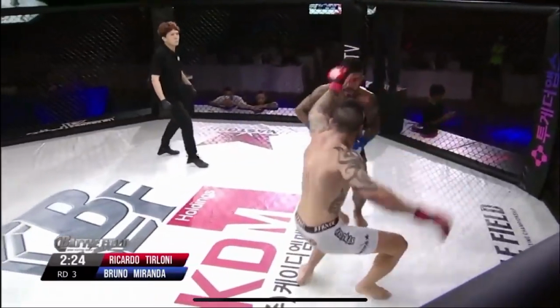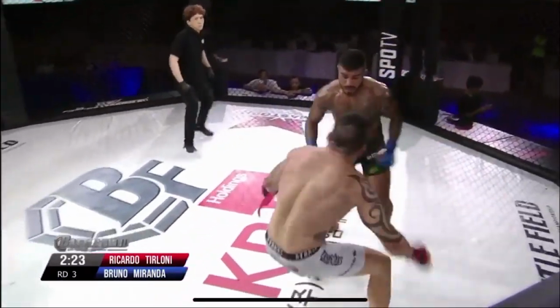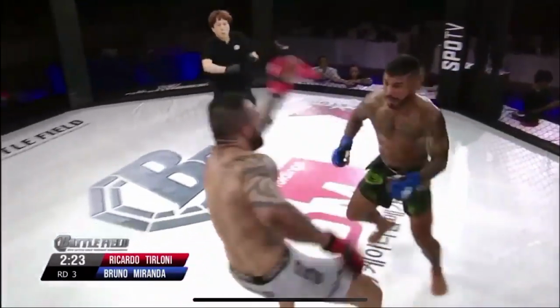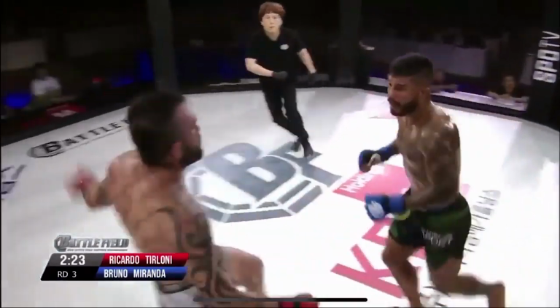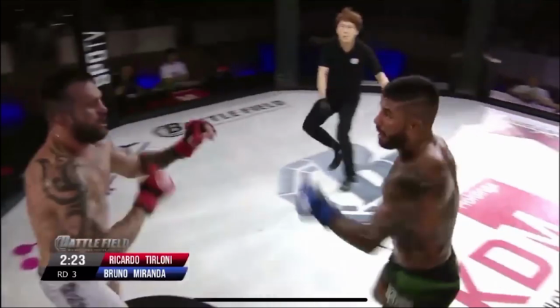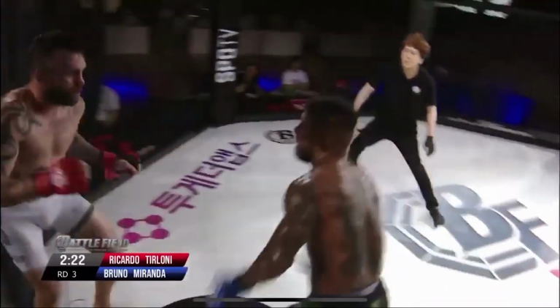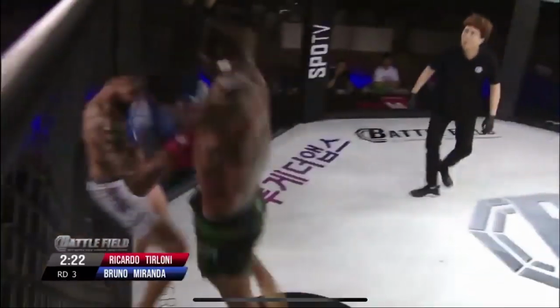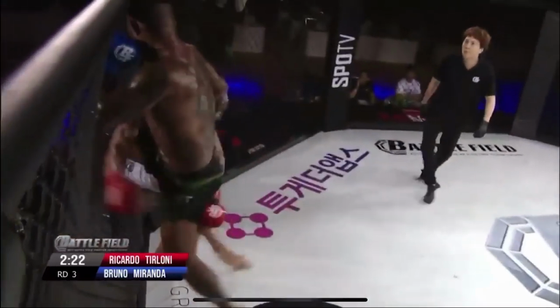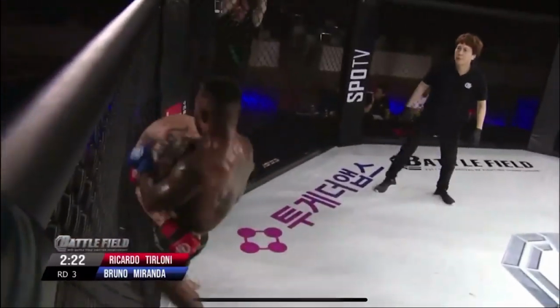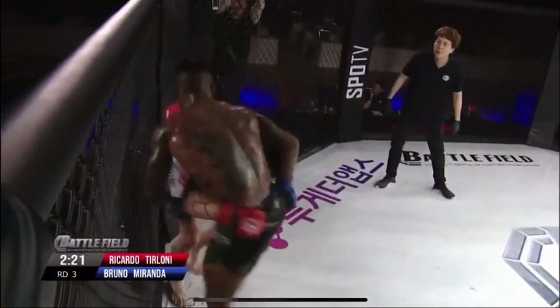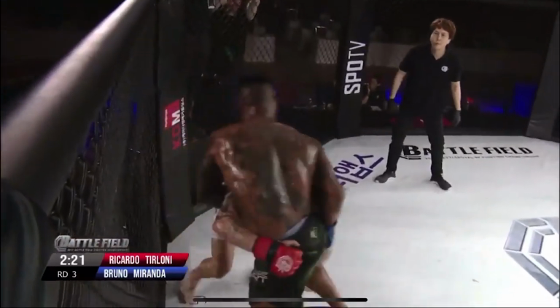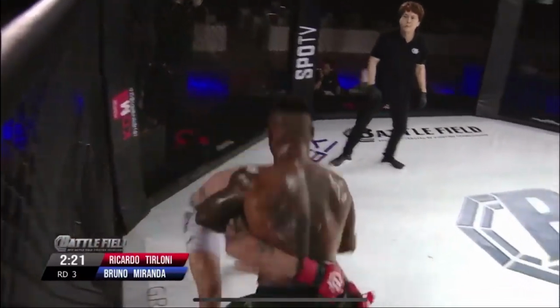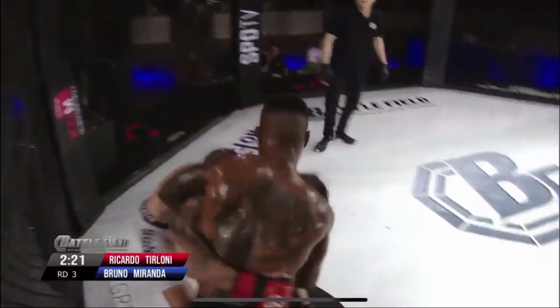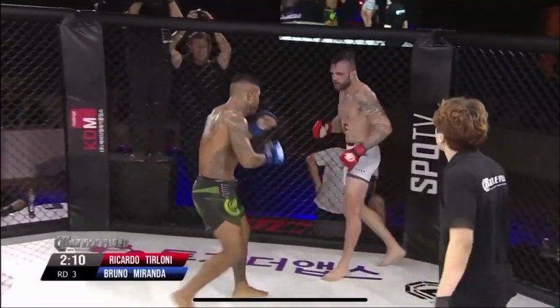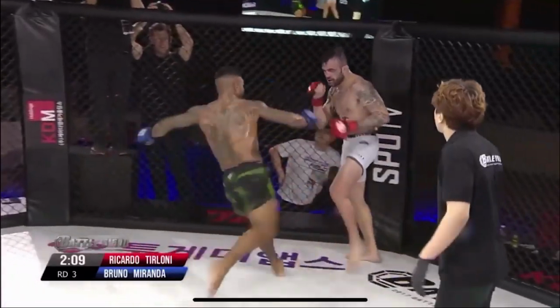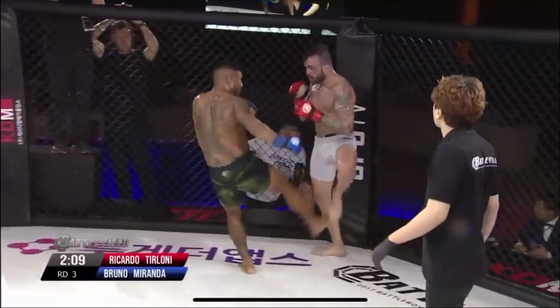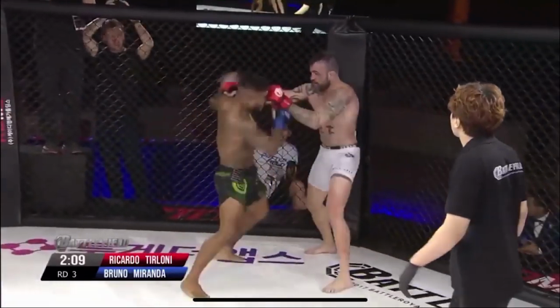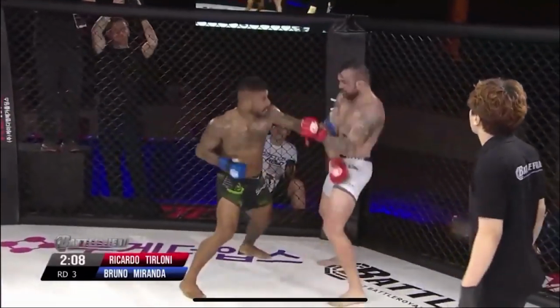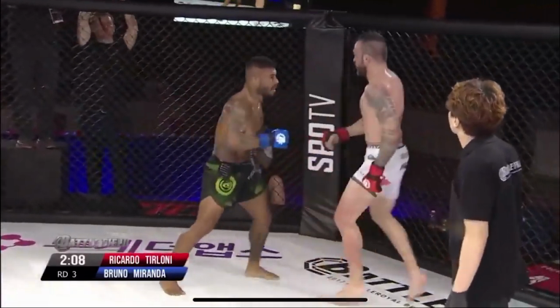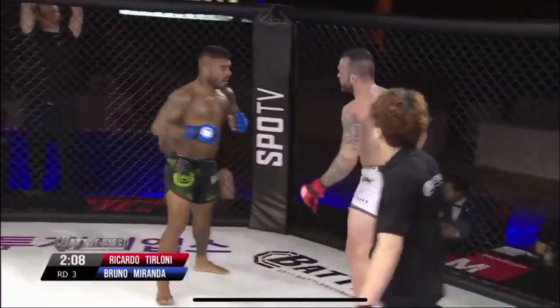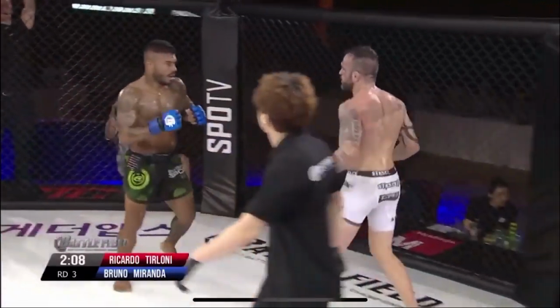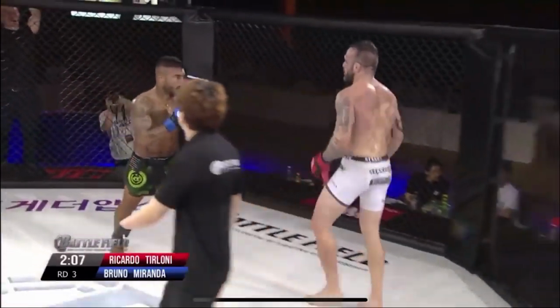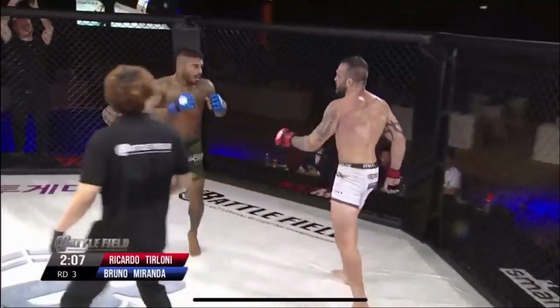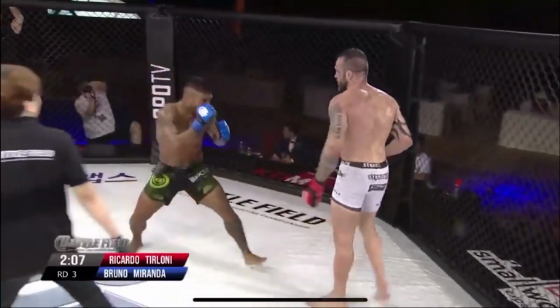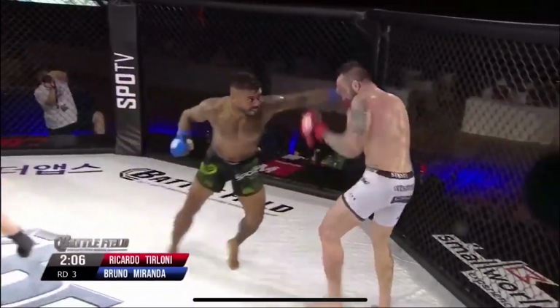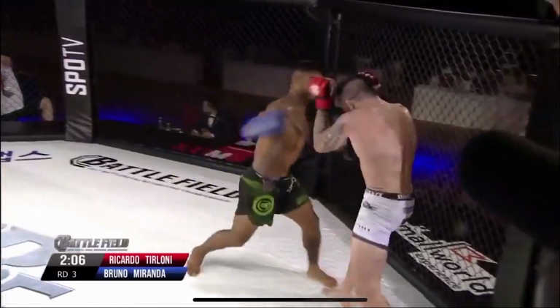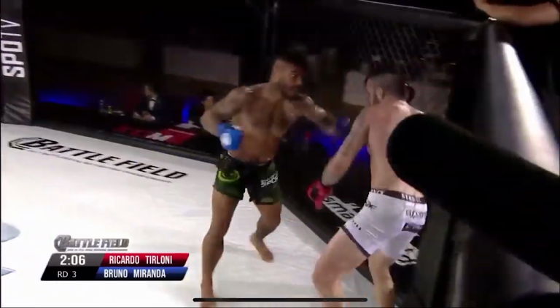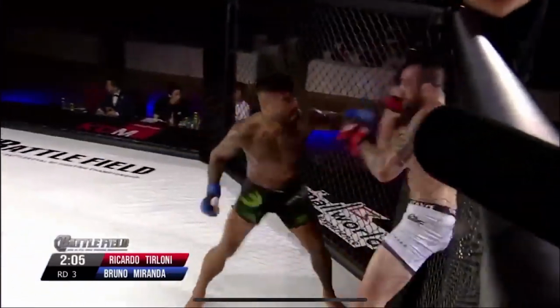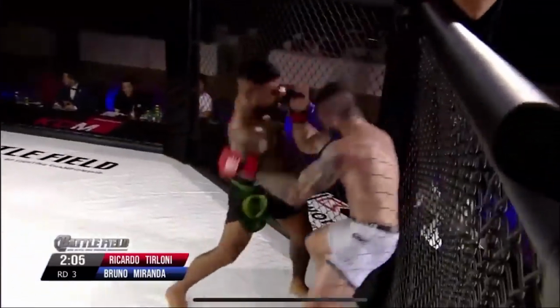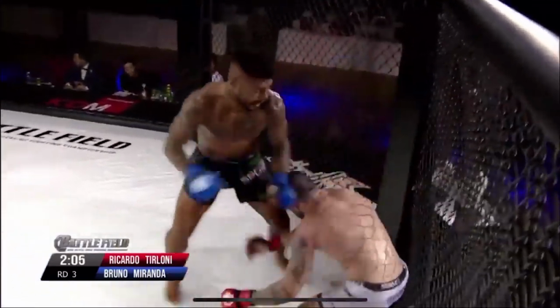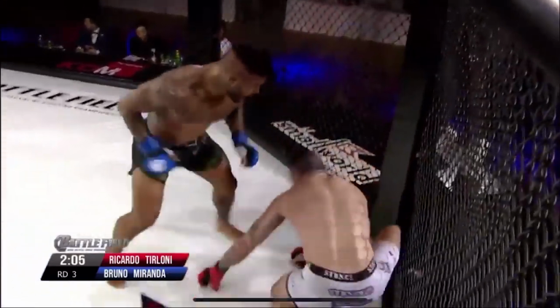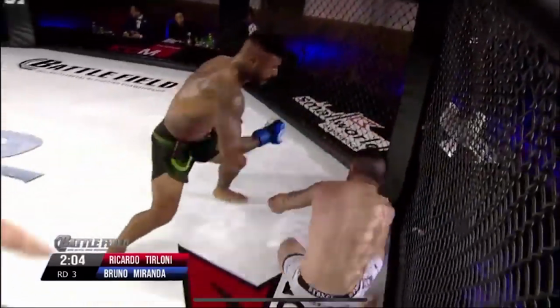Beautiful by Miranda. And a flying knee! Oh, another kick into a hook. Beautiful punches.